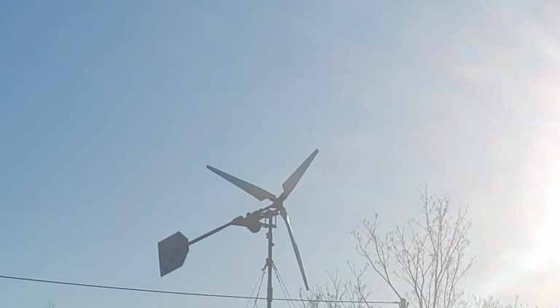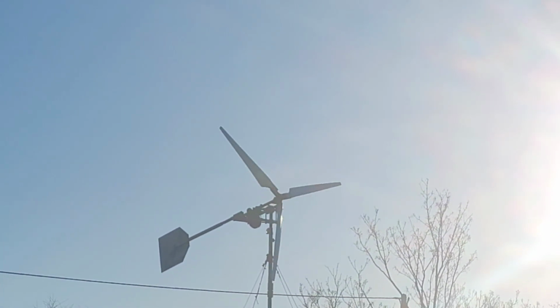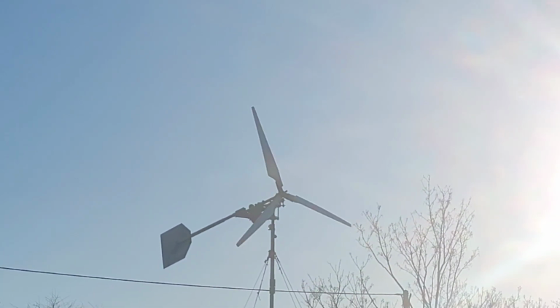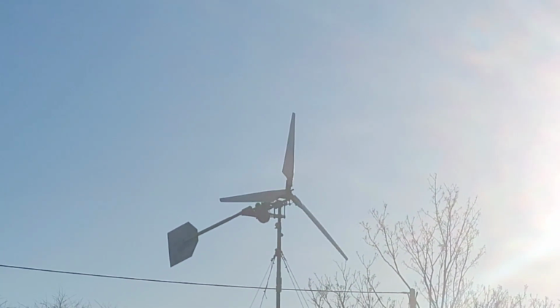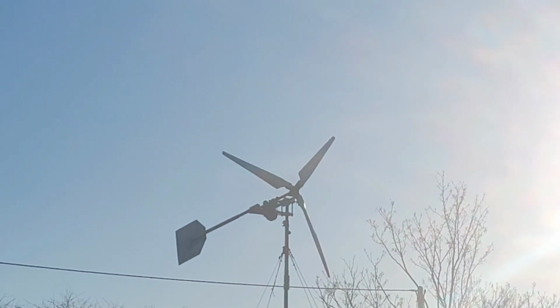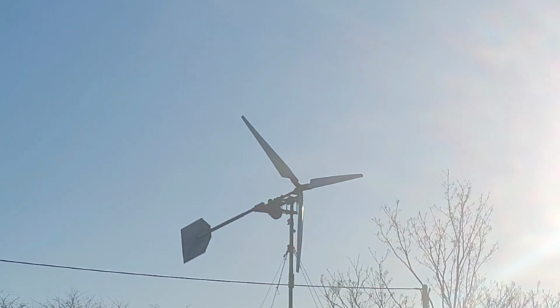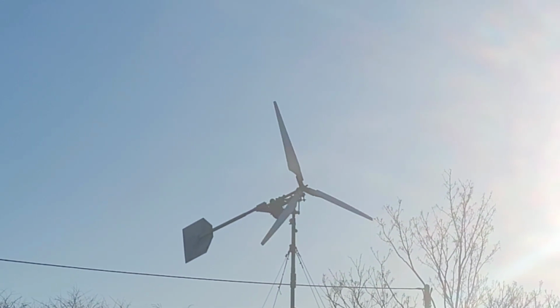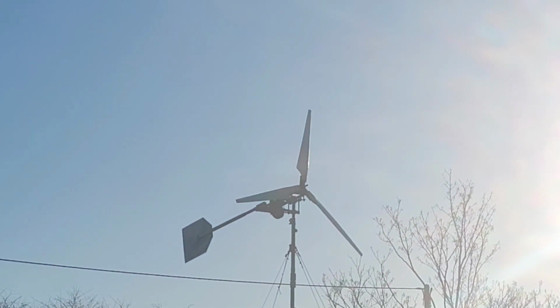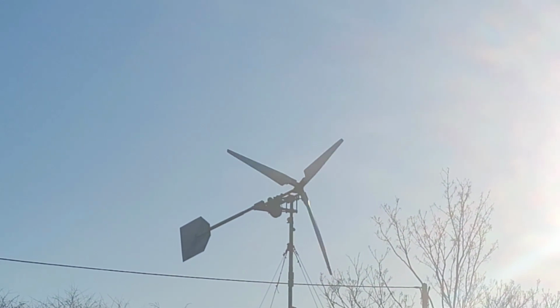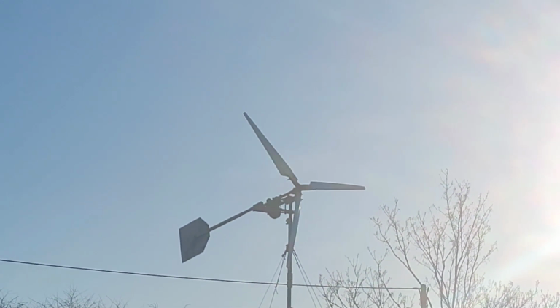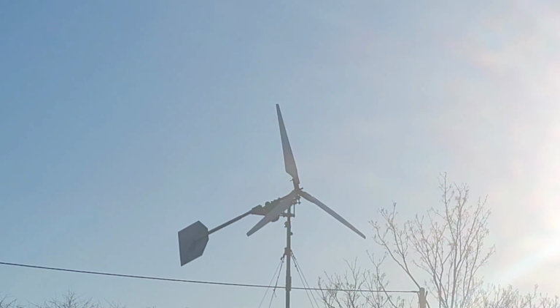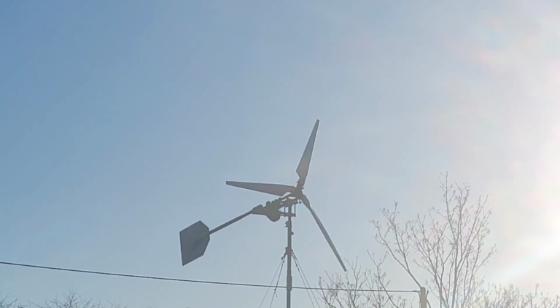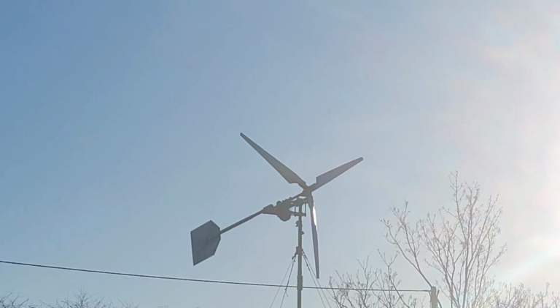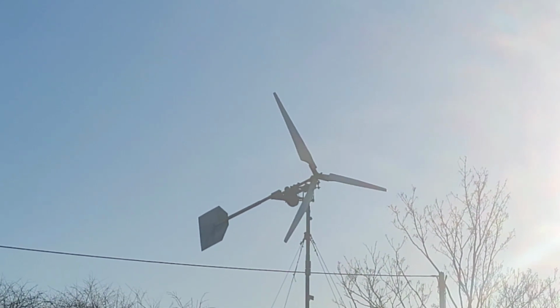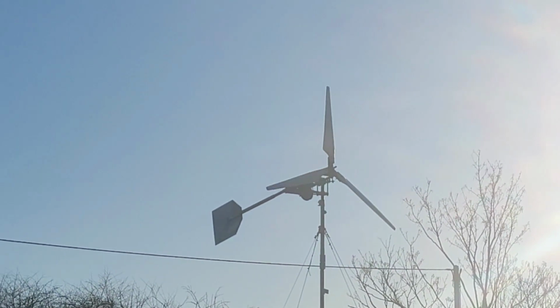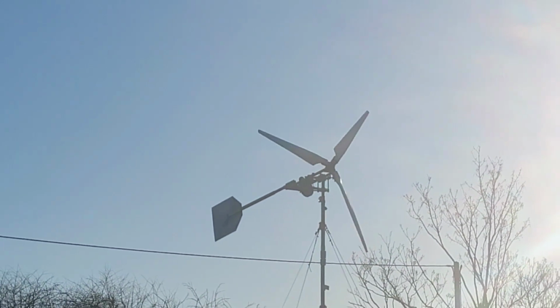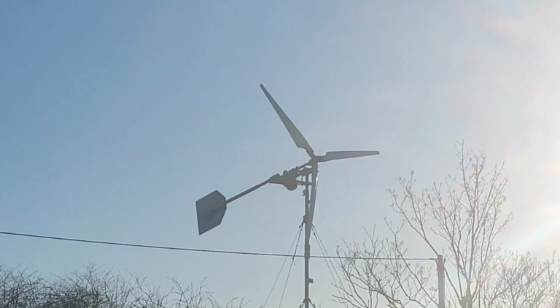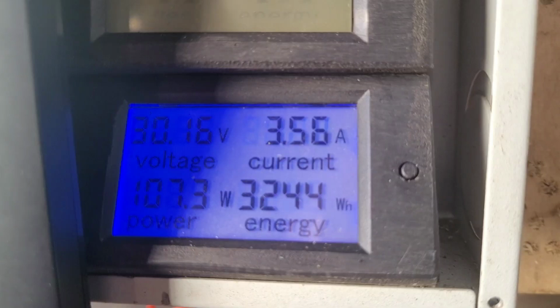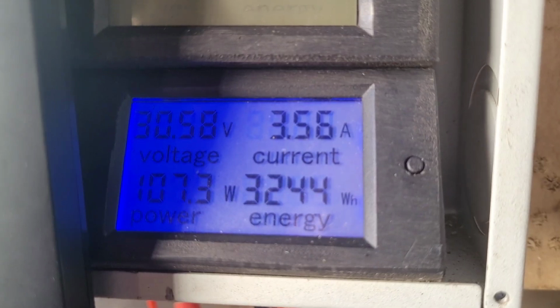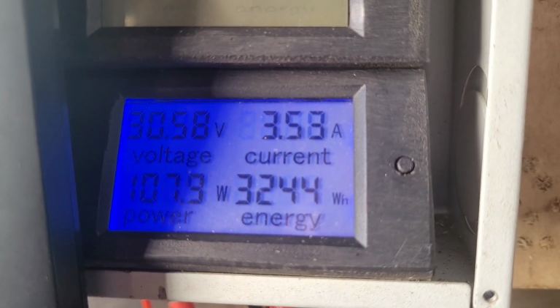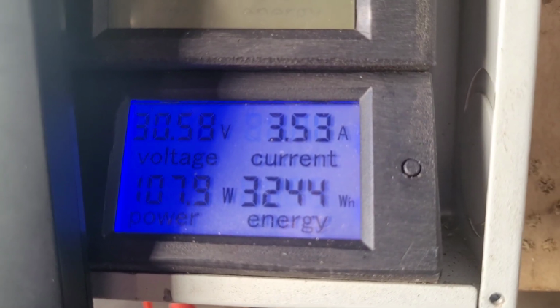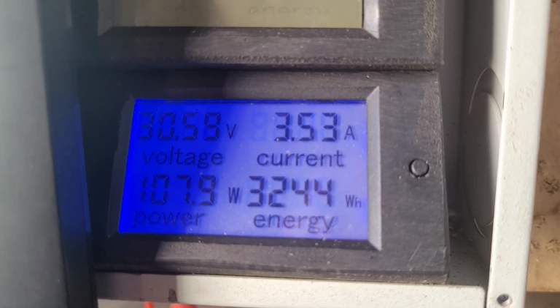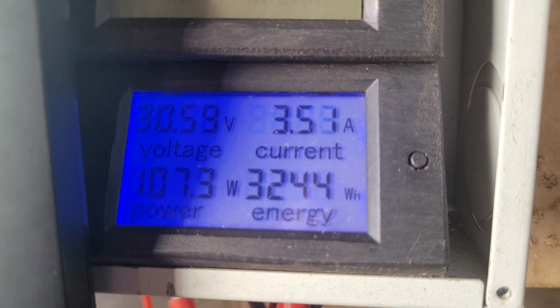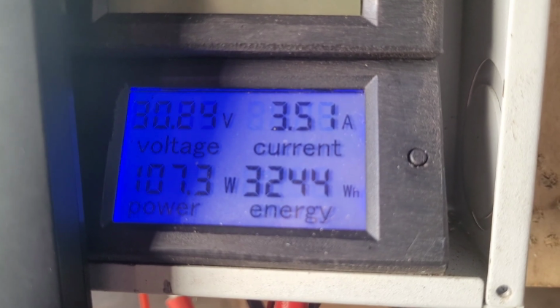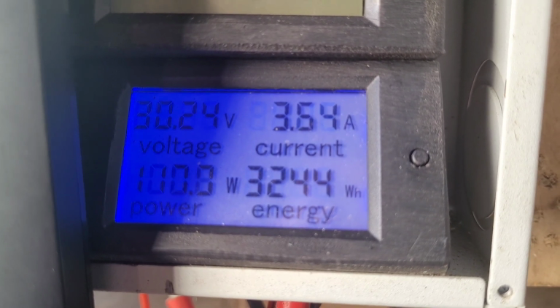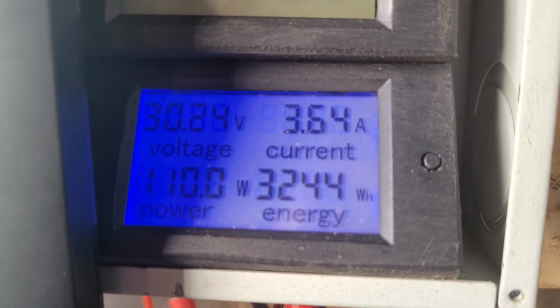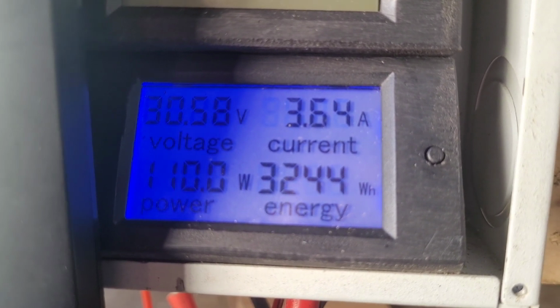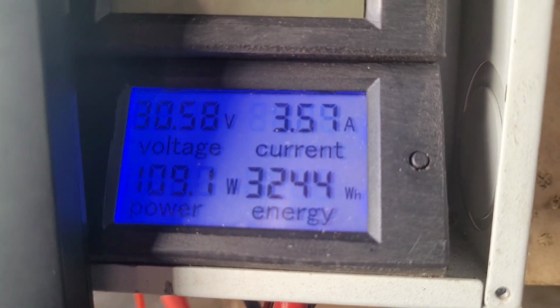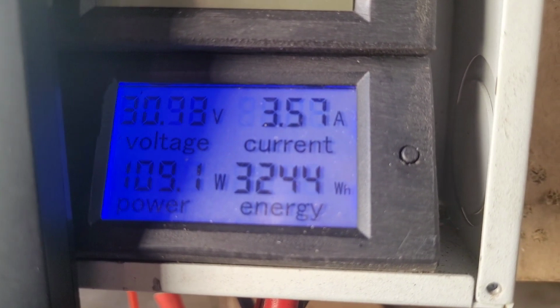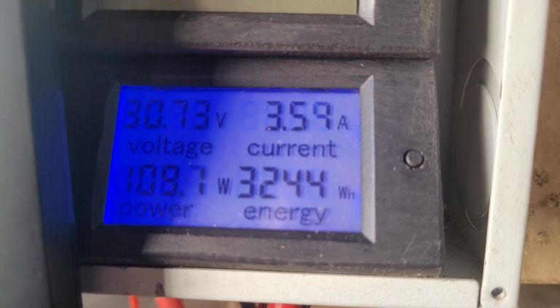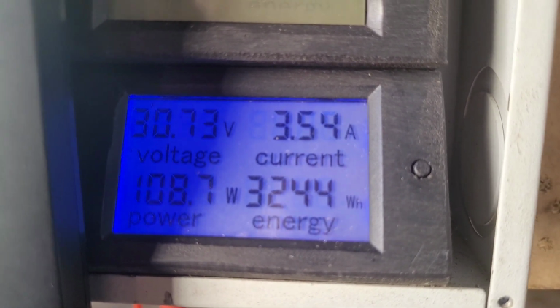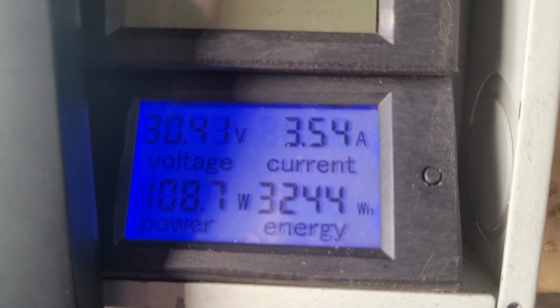It looks like it might be in luck — it appears to have released the brake. And that's what the solar panel is making right now.